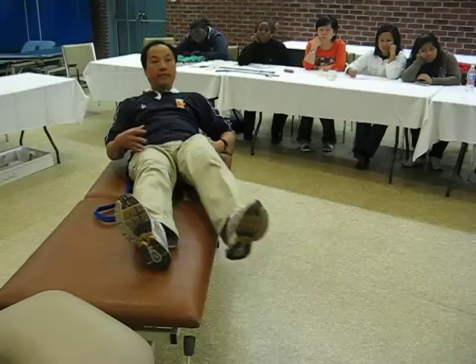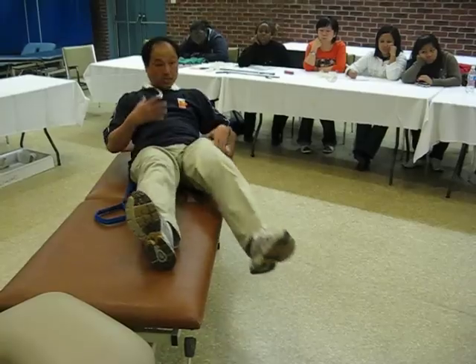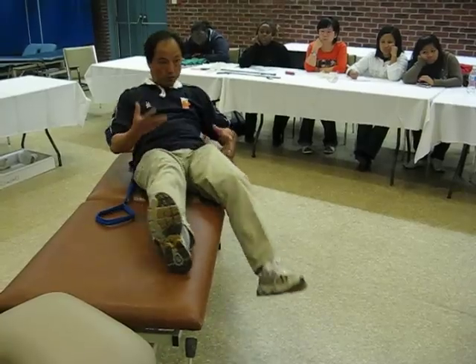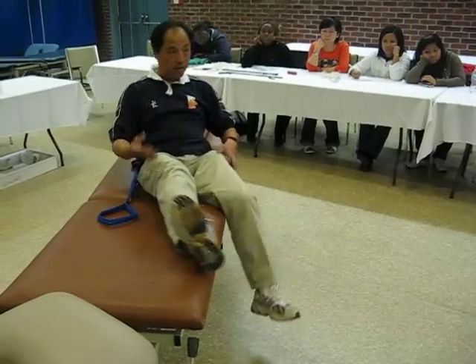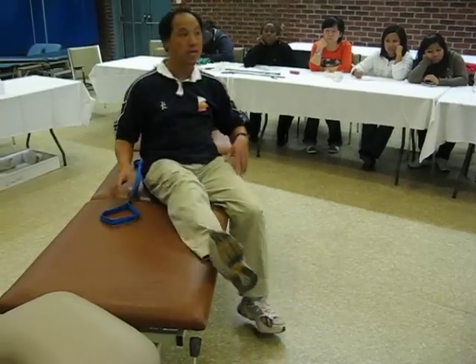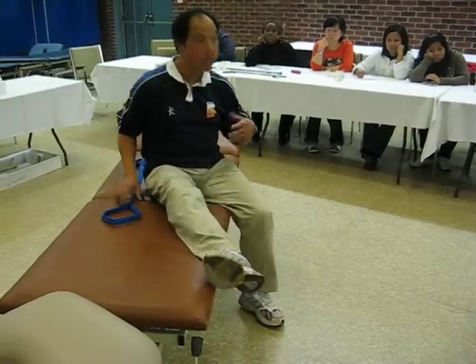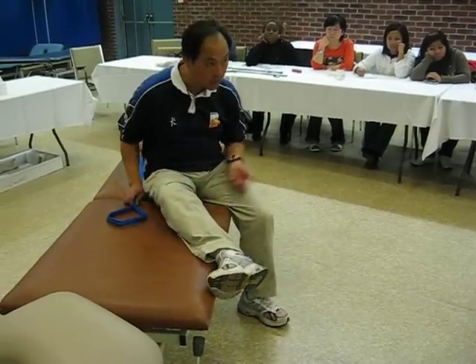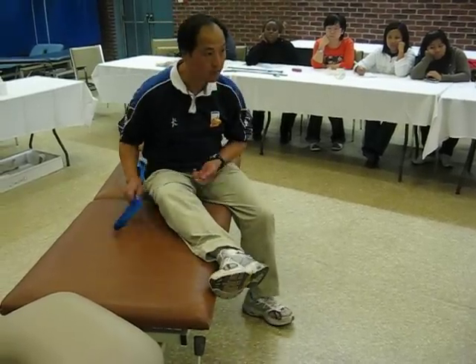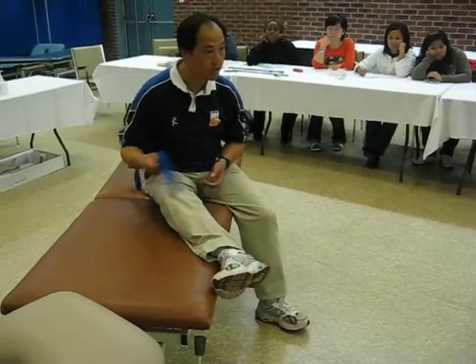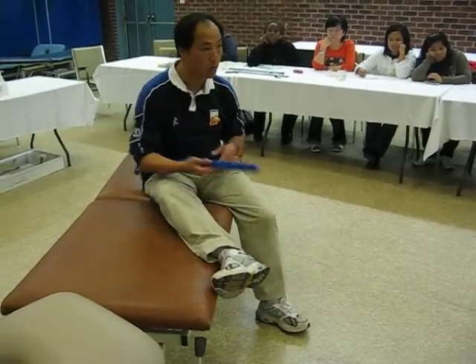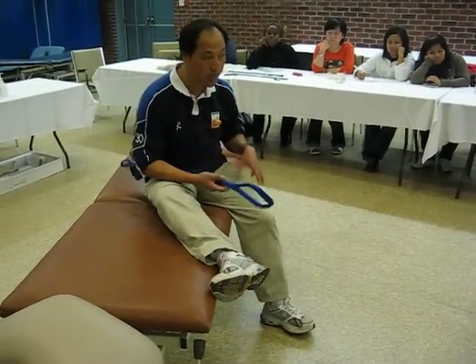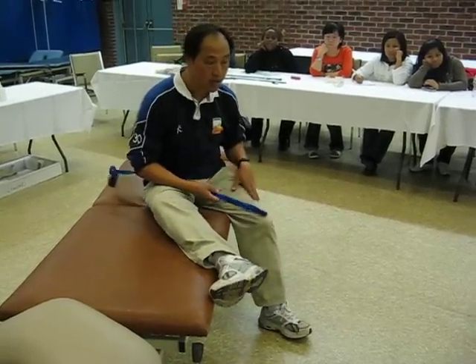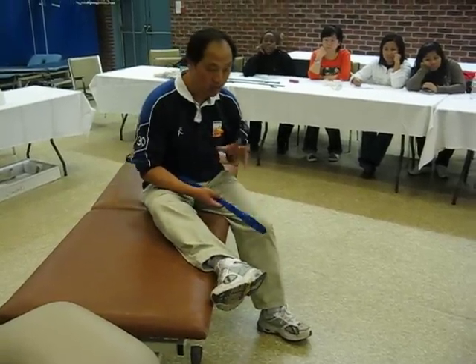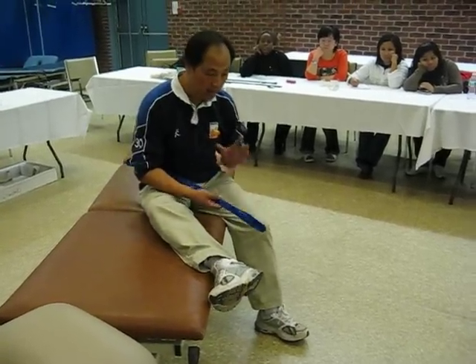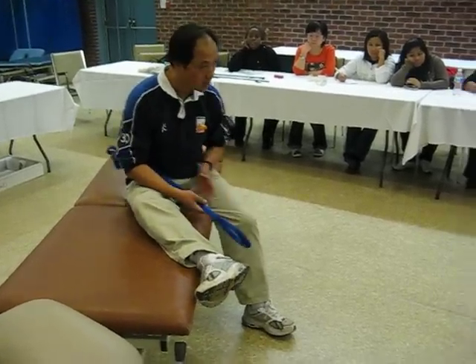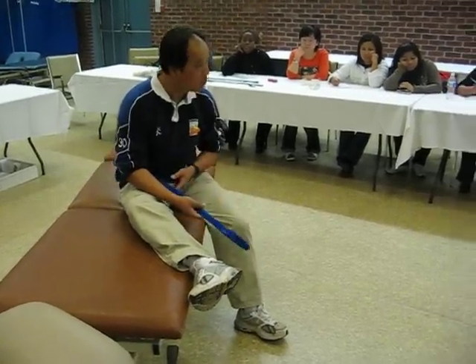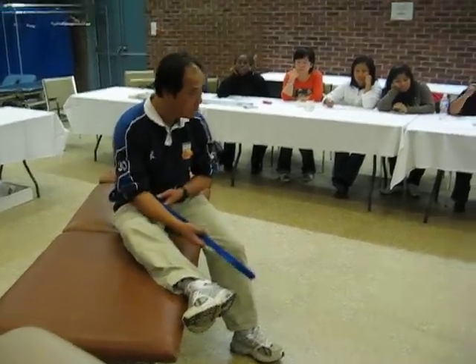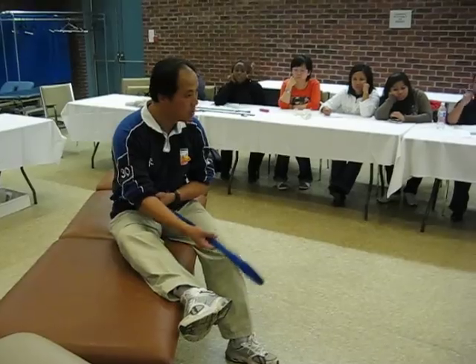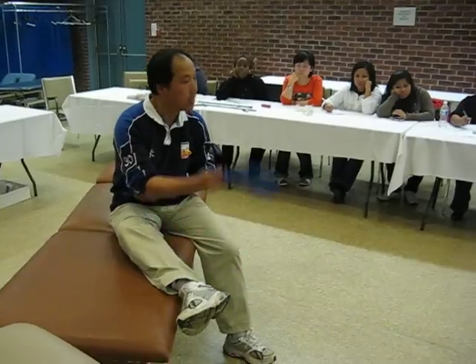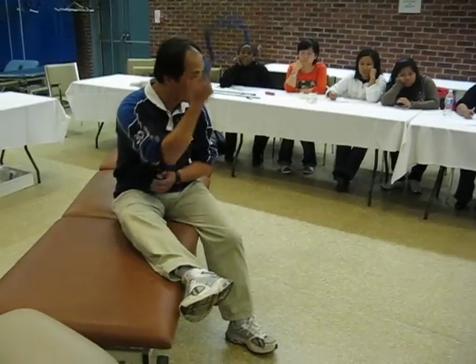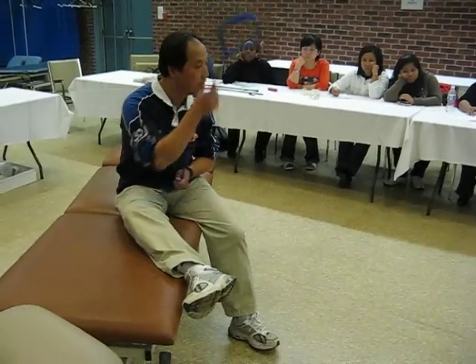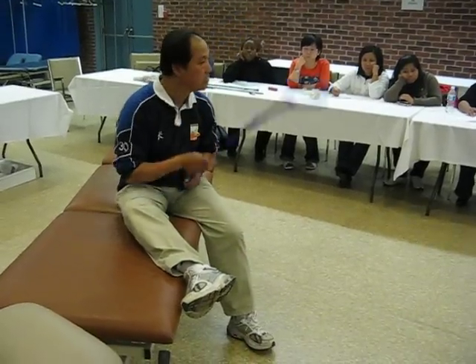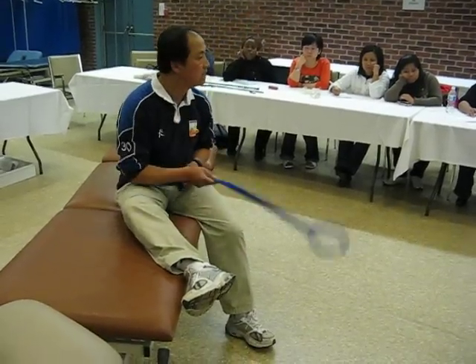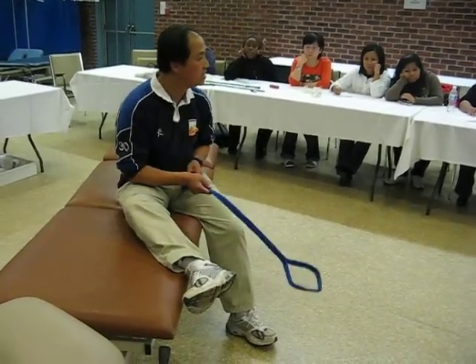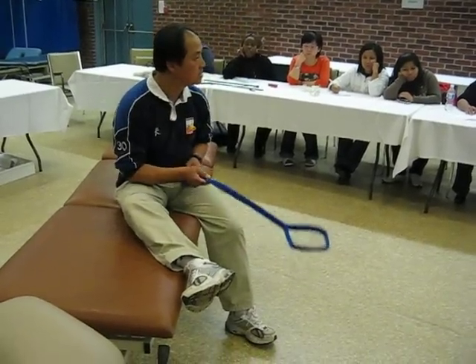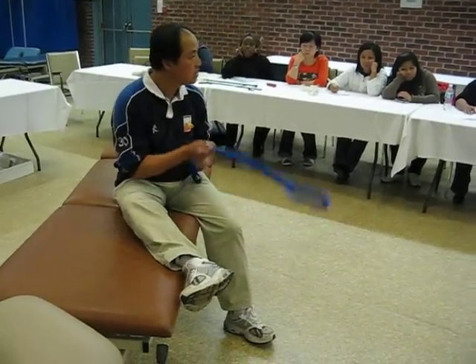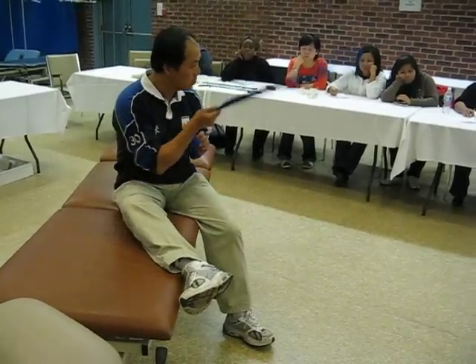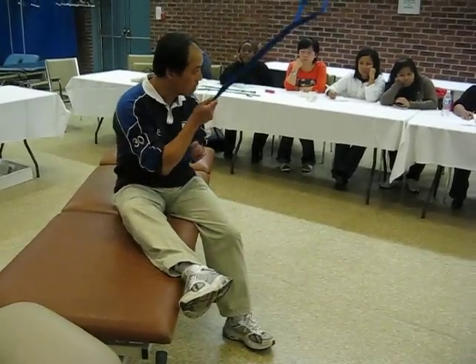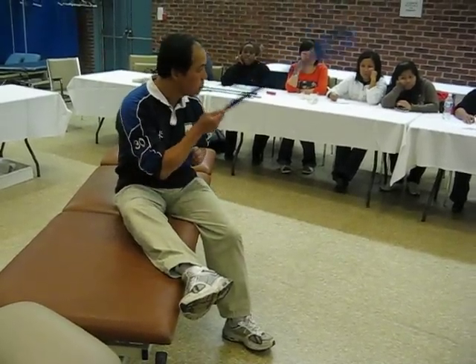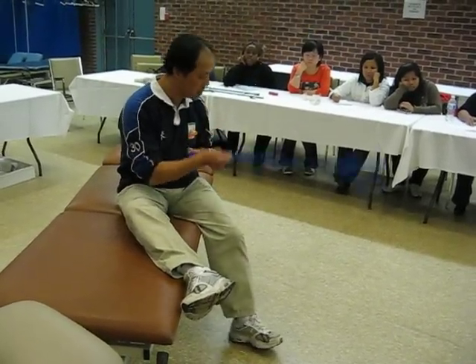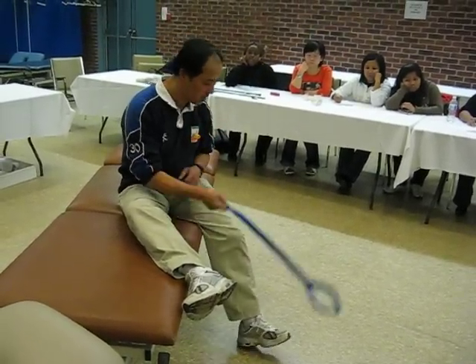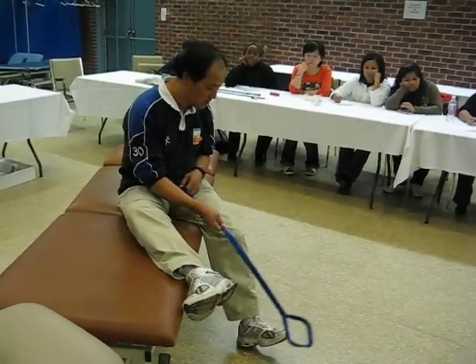That's one way. In case the leg is really, really weak, you may need some devices — so we can use the leg lifter.